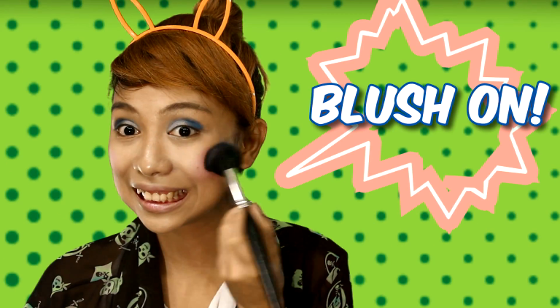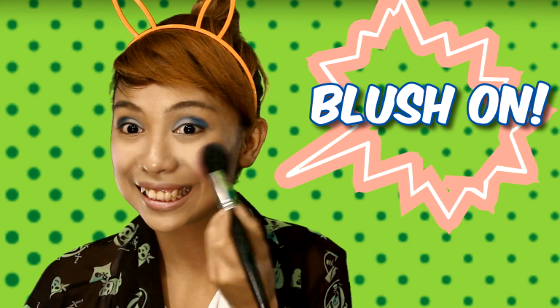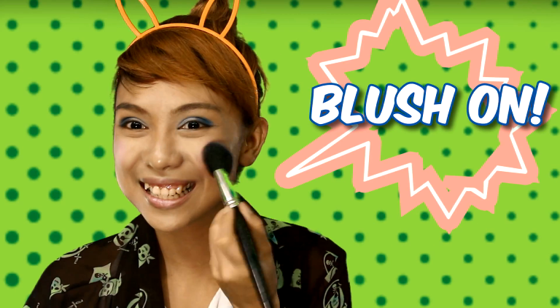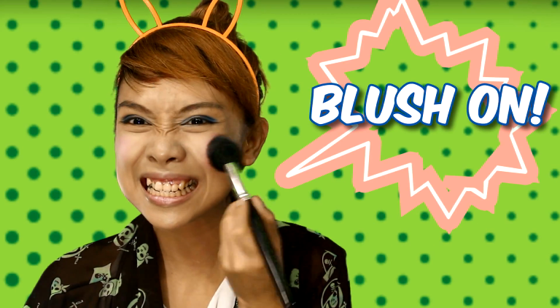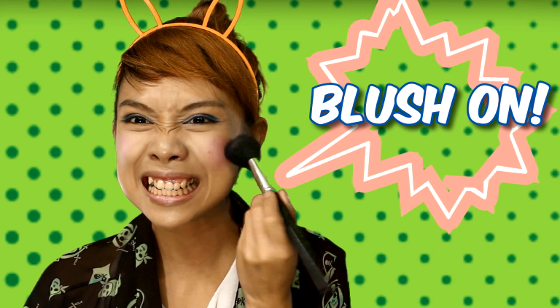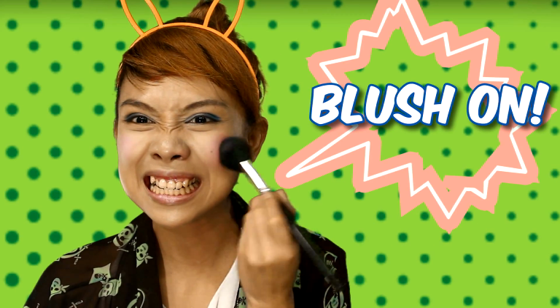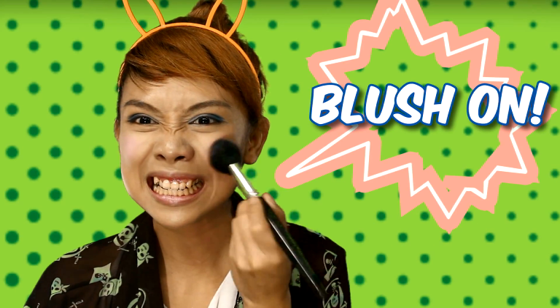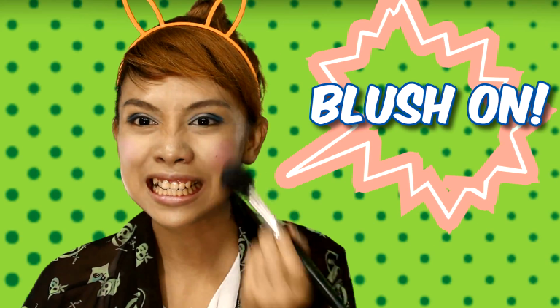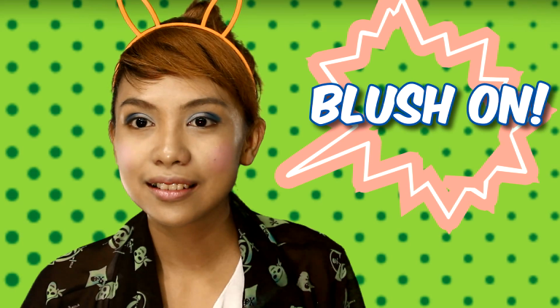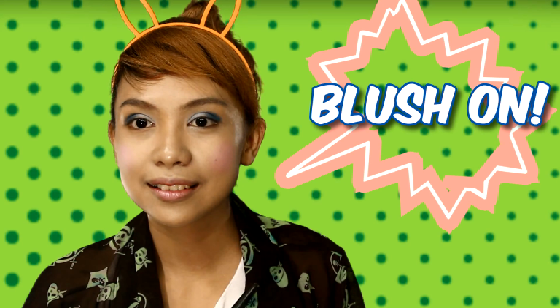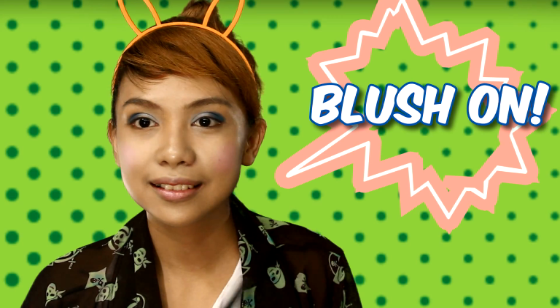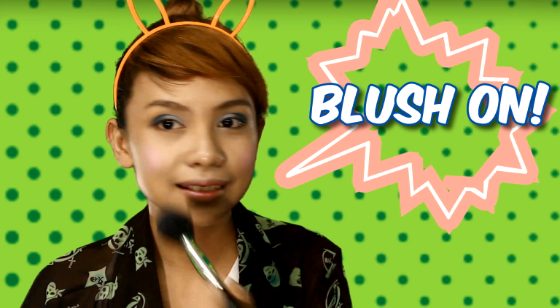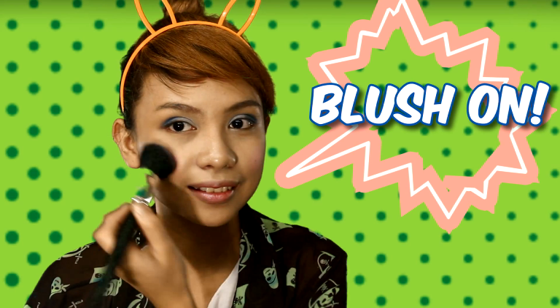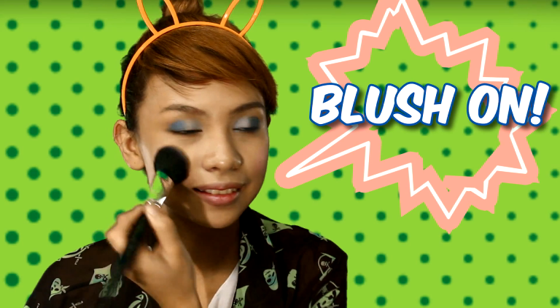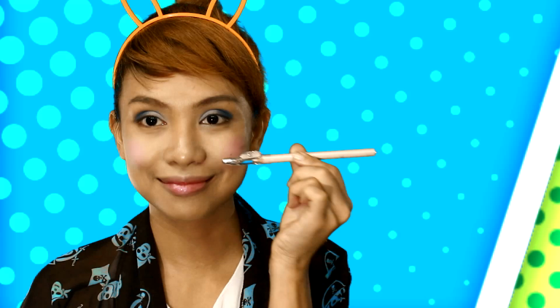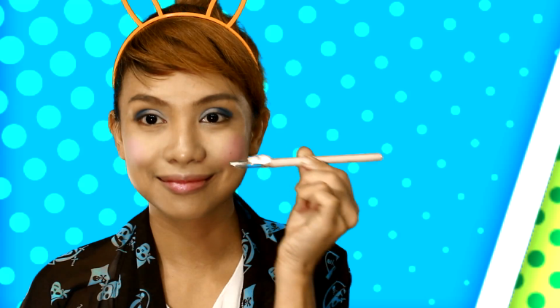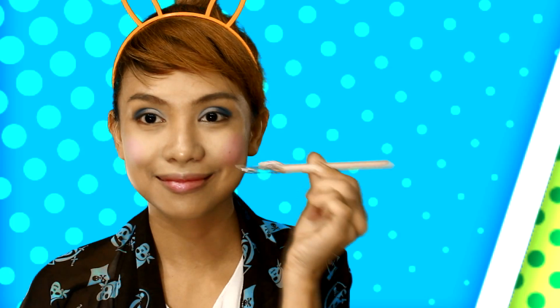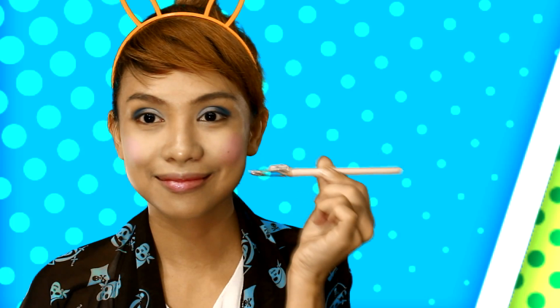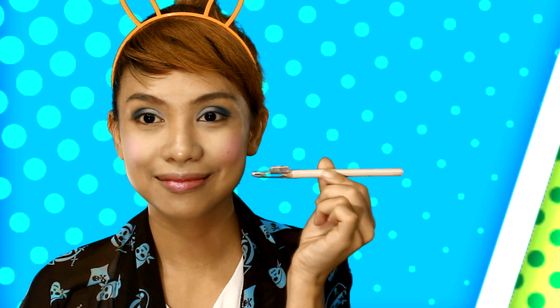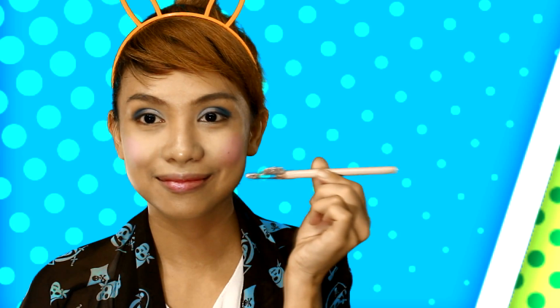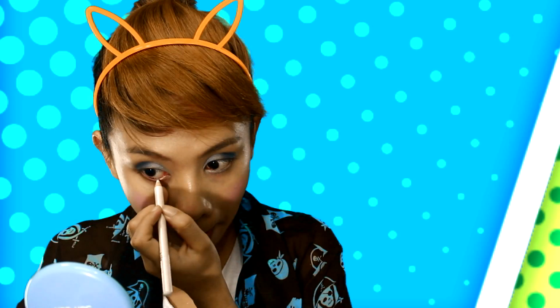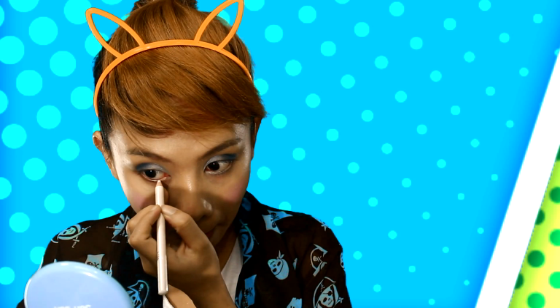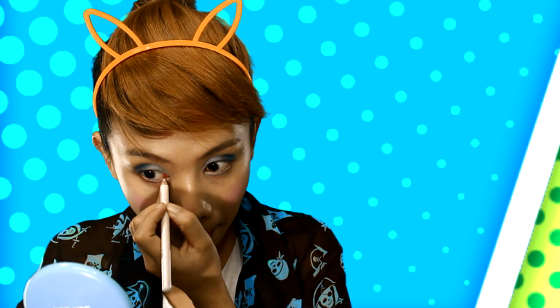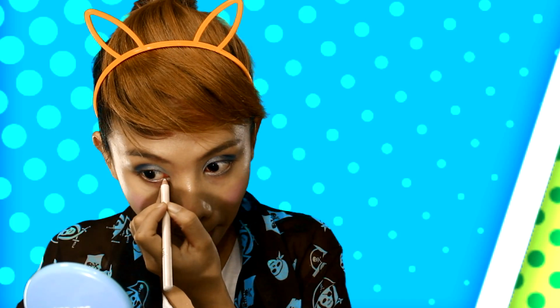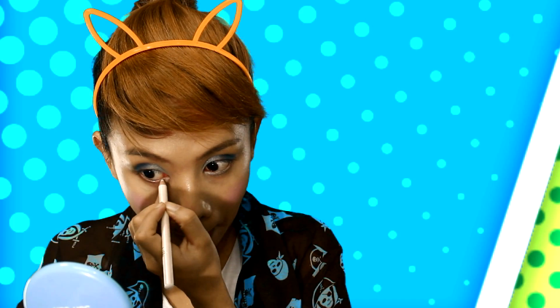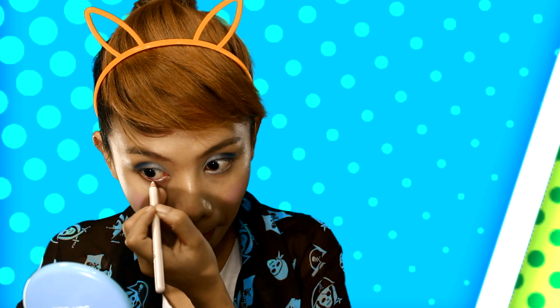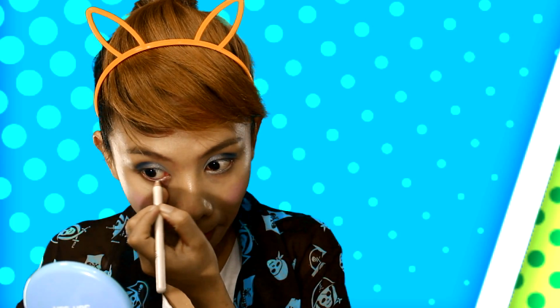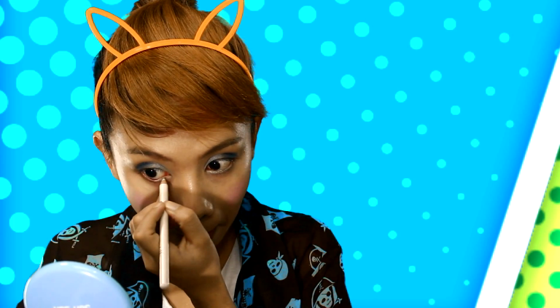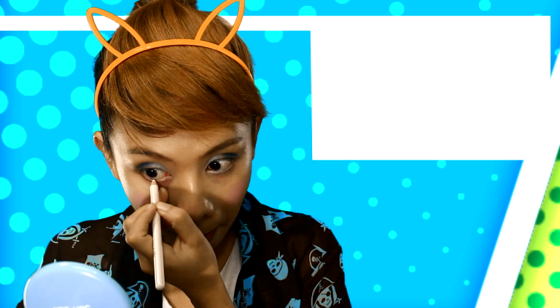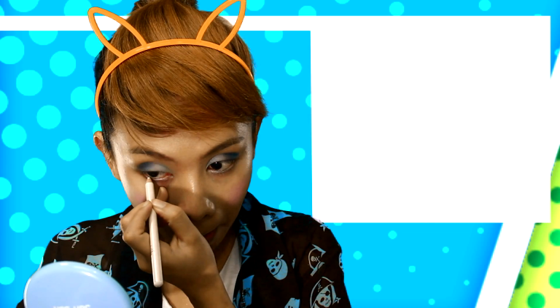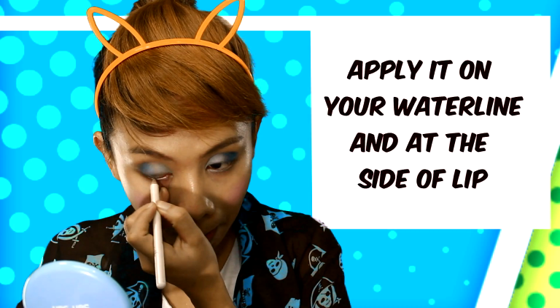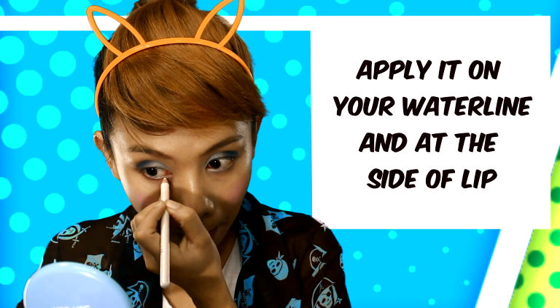Make a crazy smiling face and apply the blush. Then apply a white eyeliner for an instant cartoonish highlight.